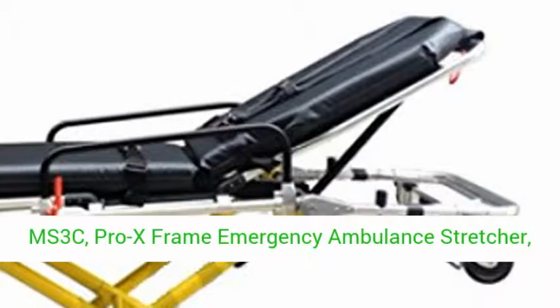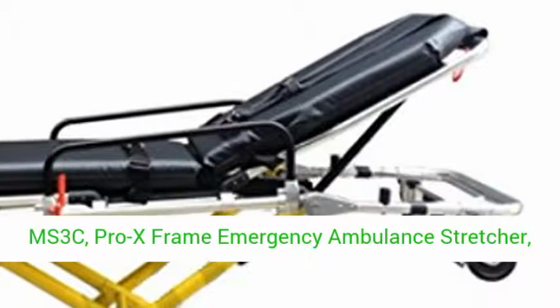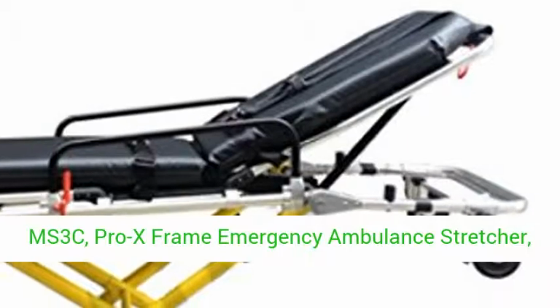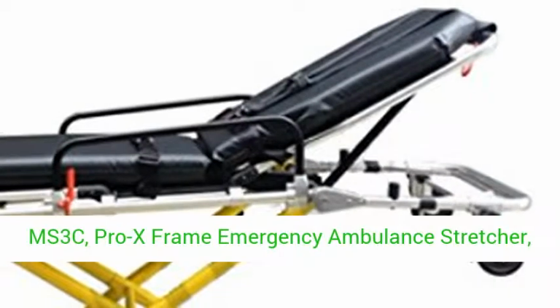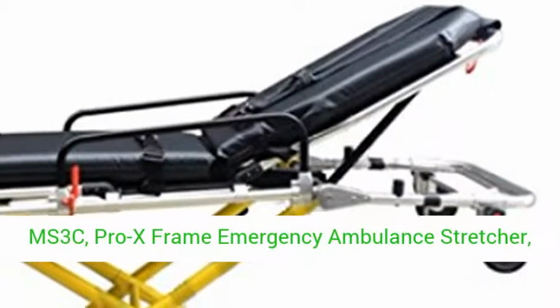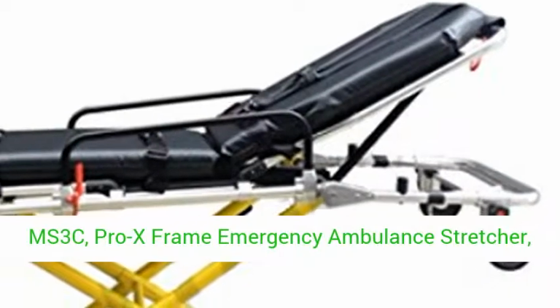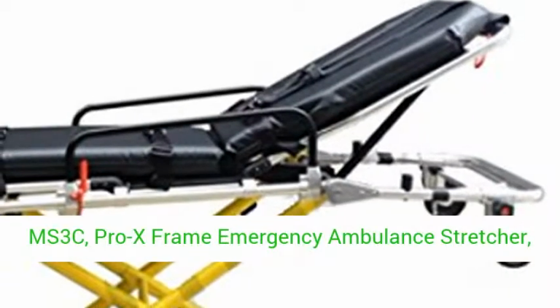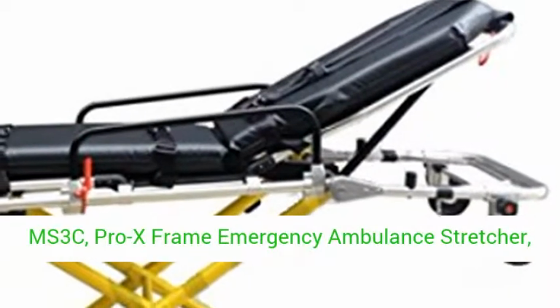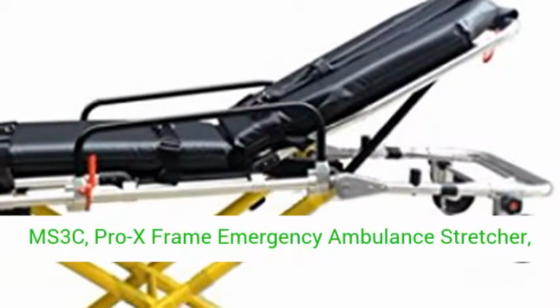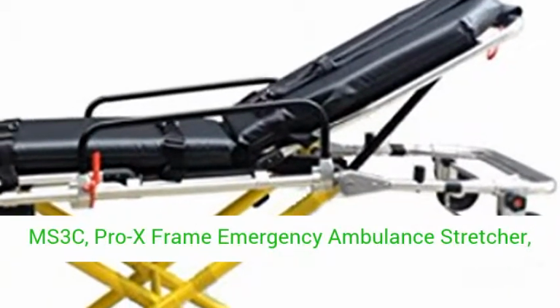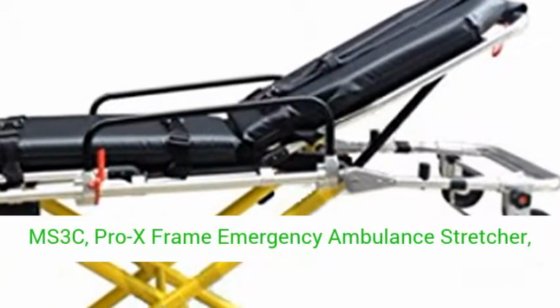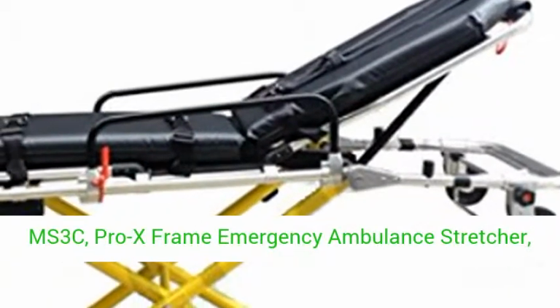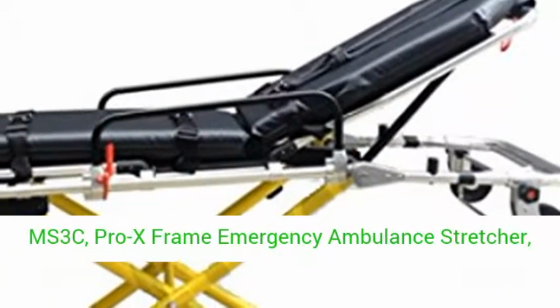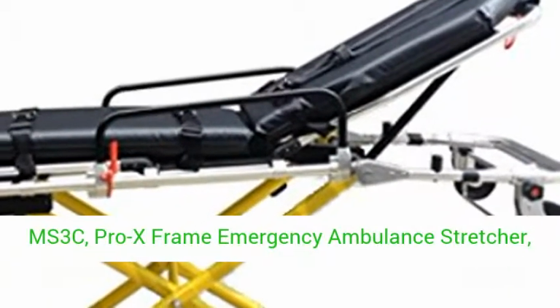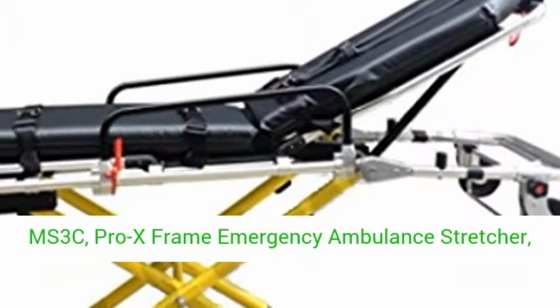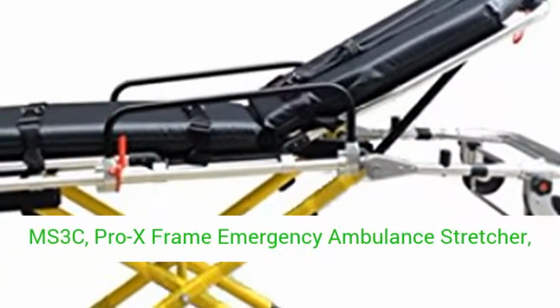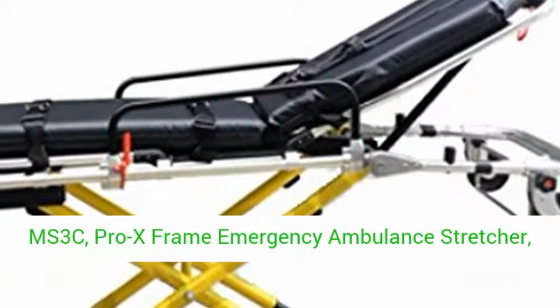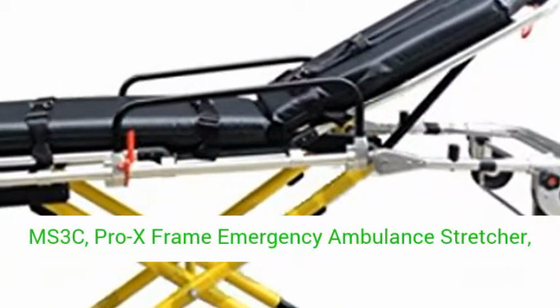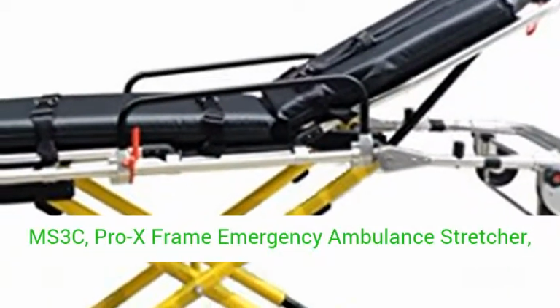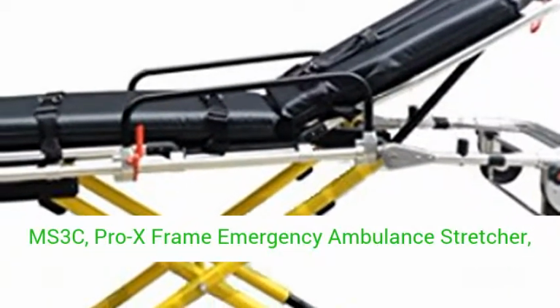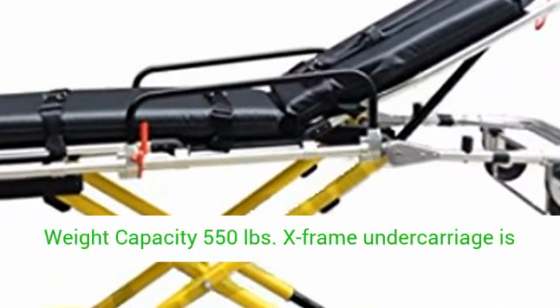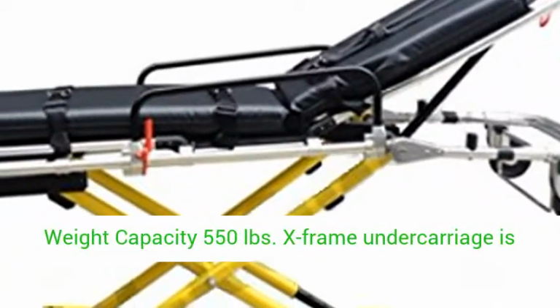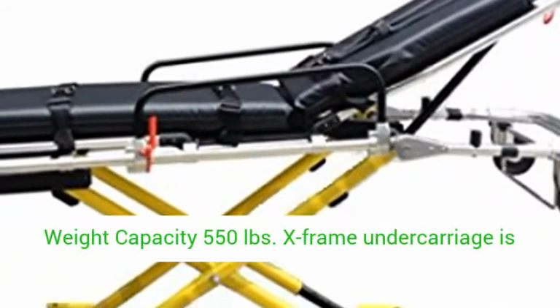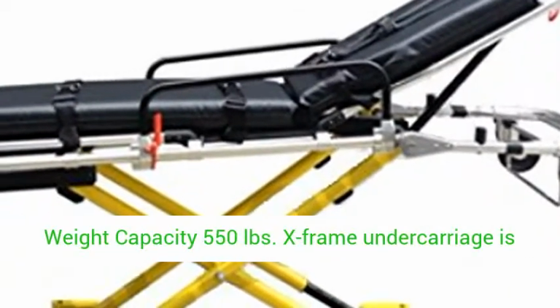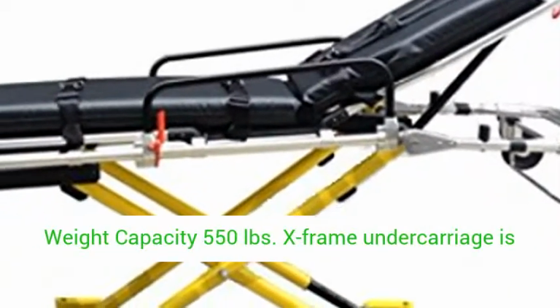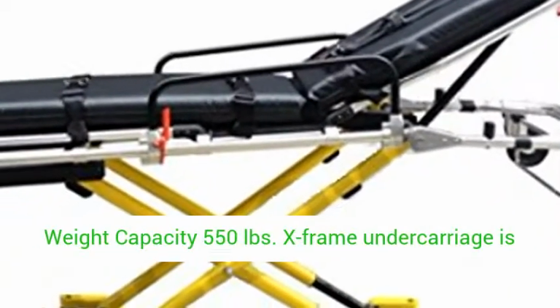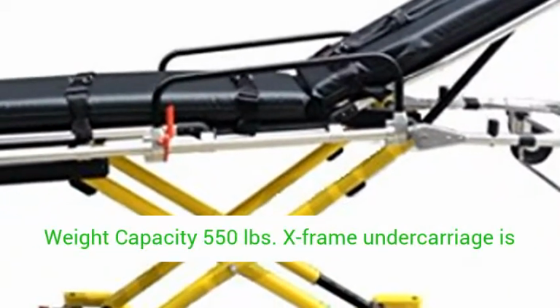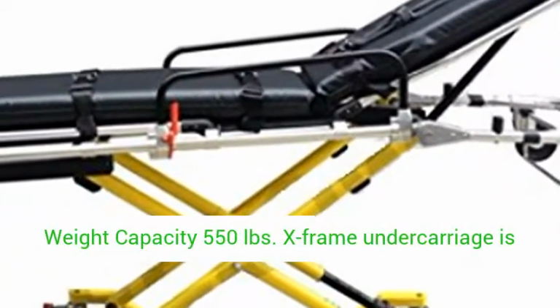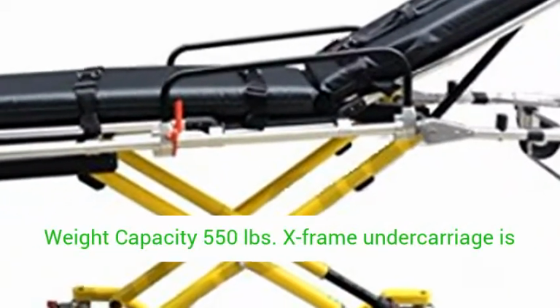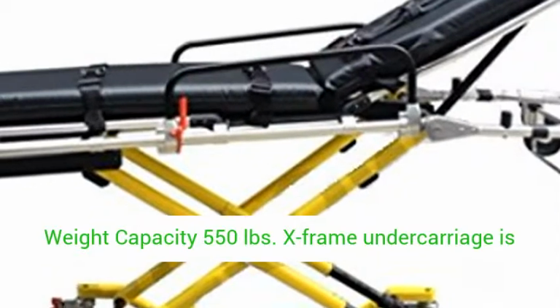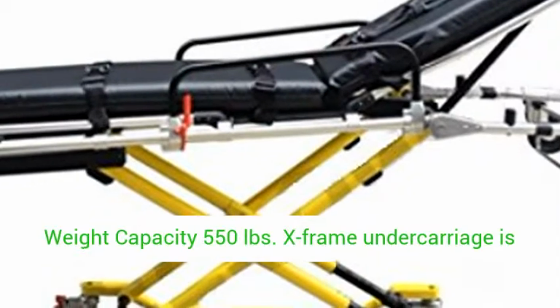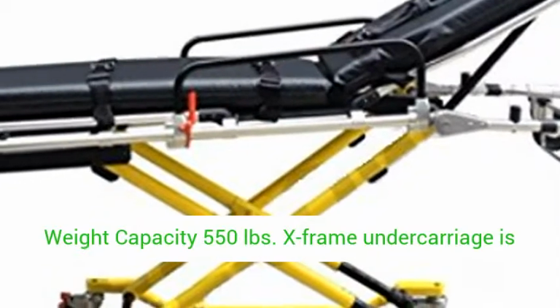MS-3C Pro X-Frame Emergency Ambulance Stretcher, weight capacity 550 pounds.